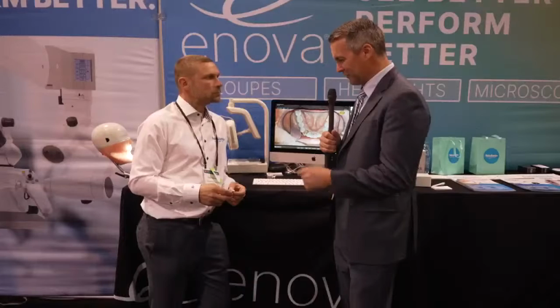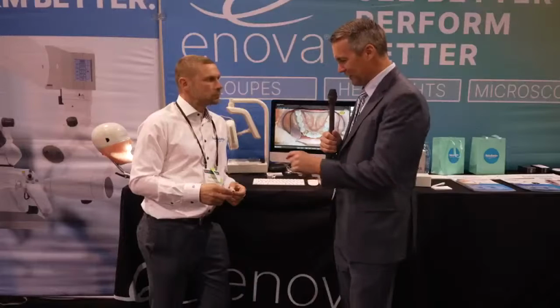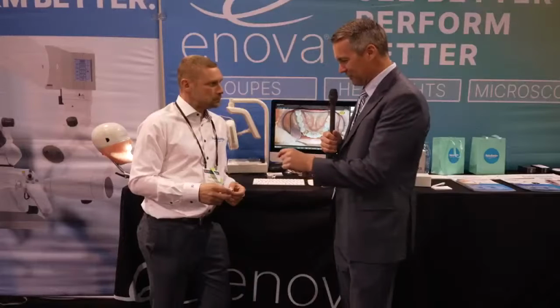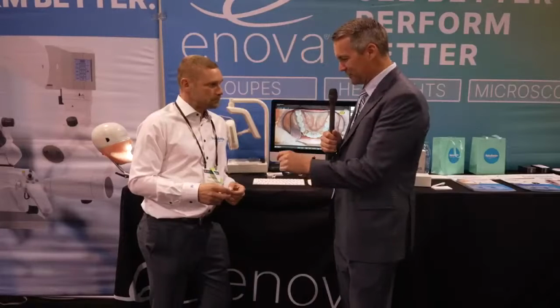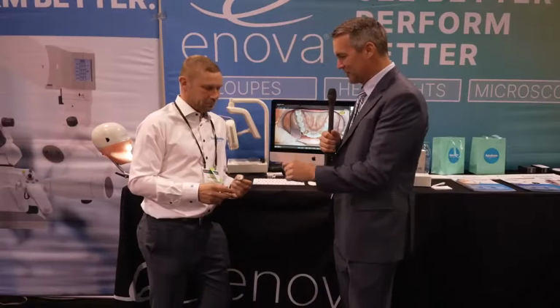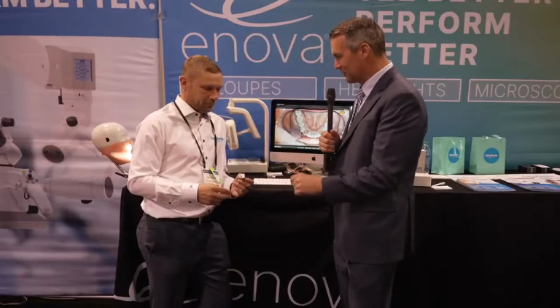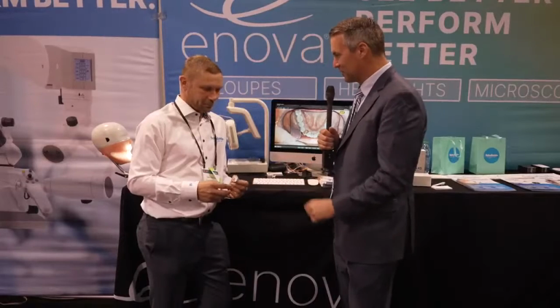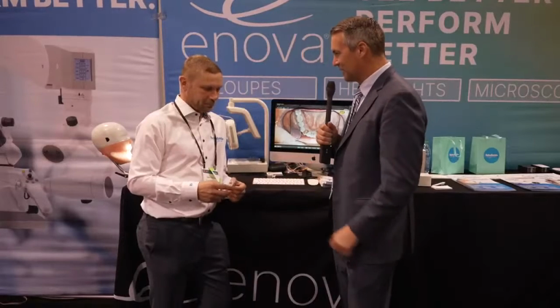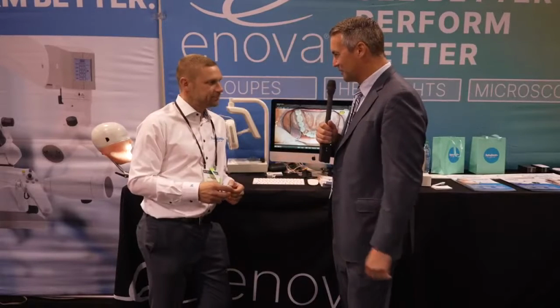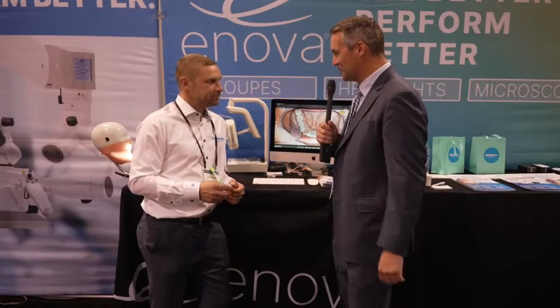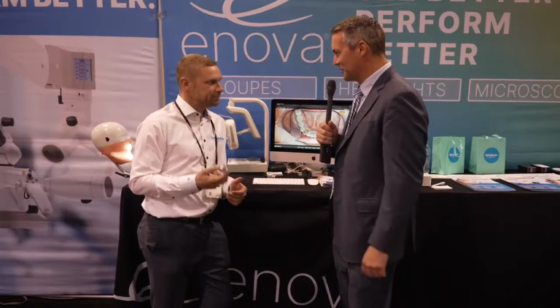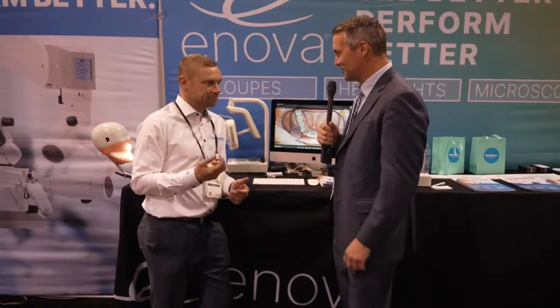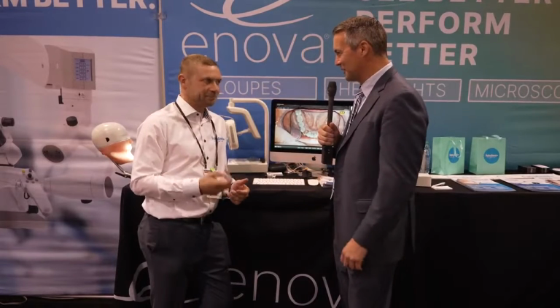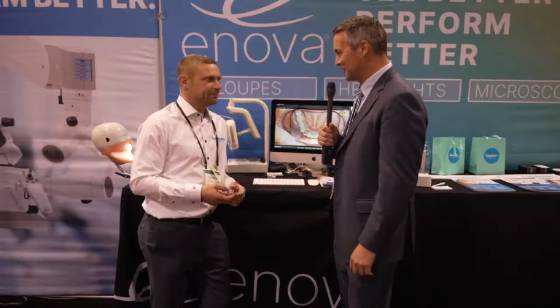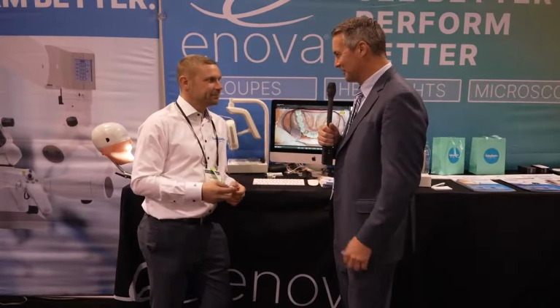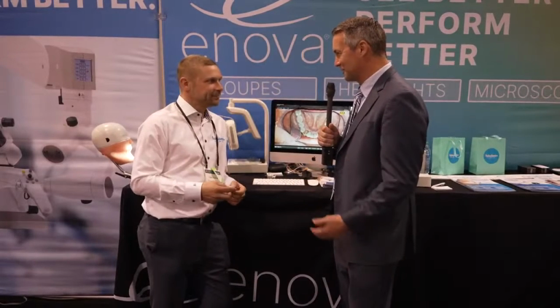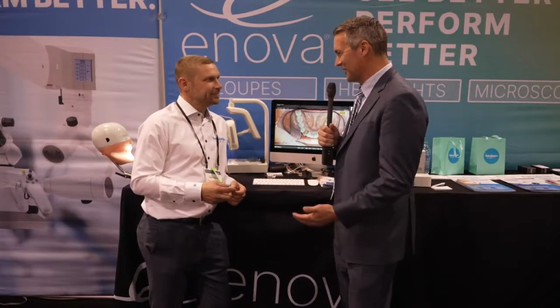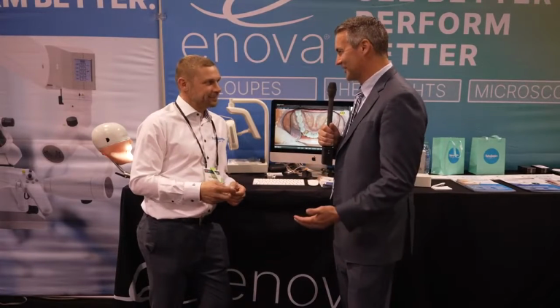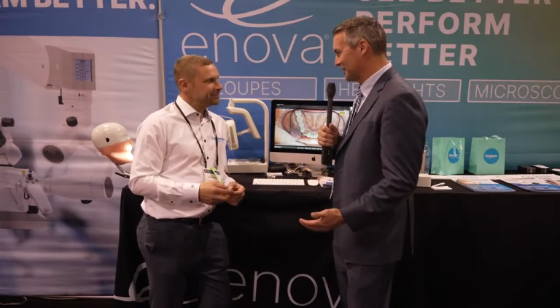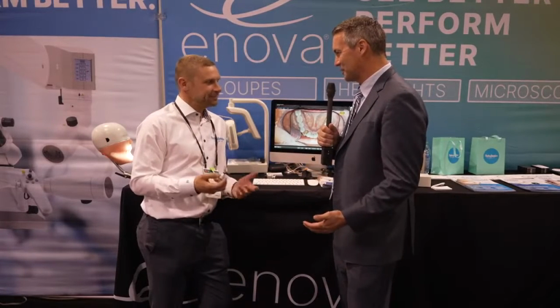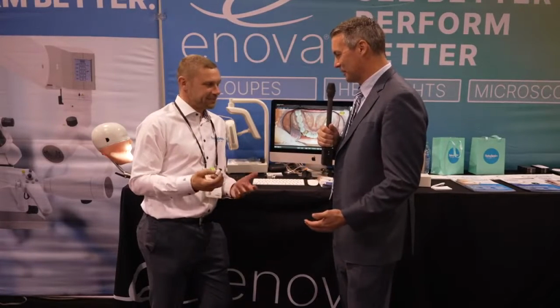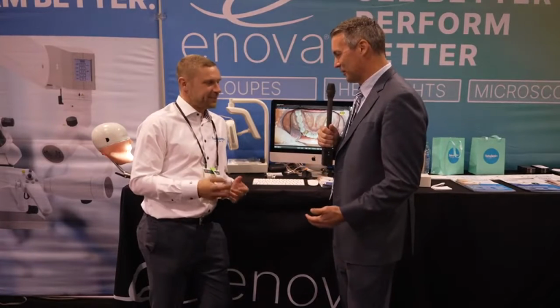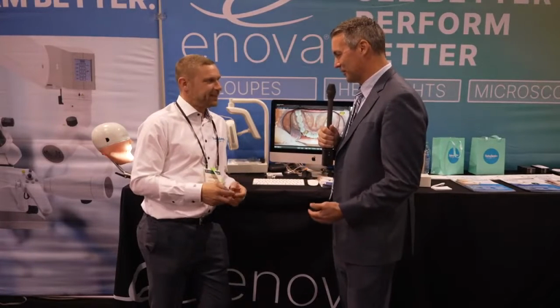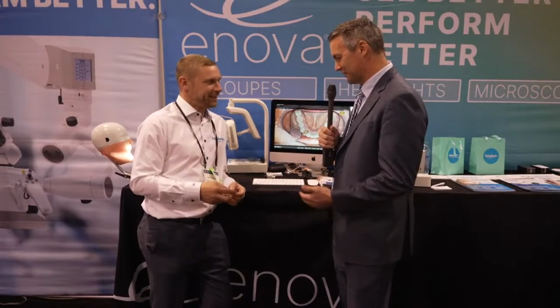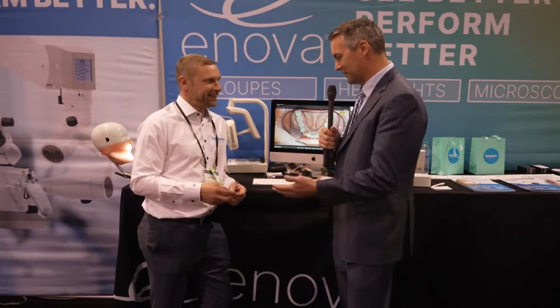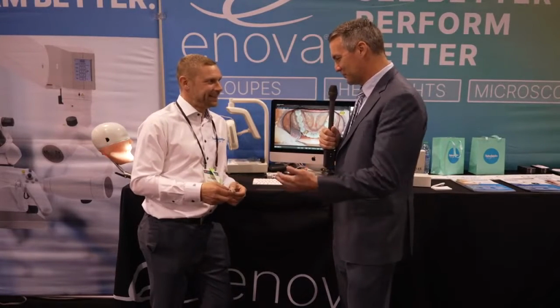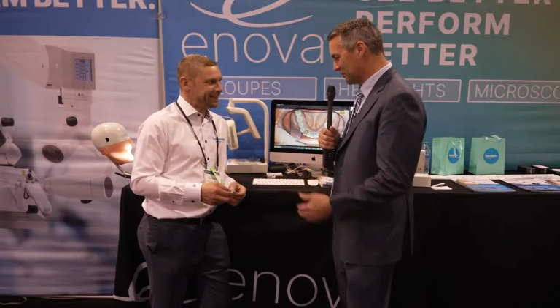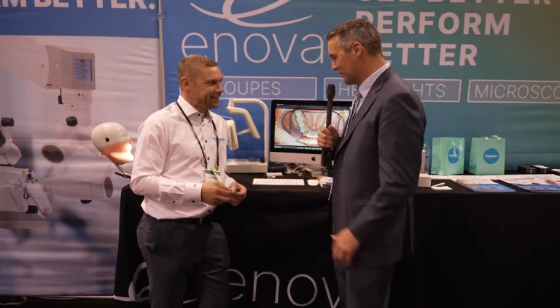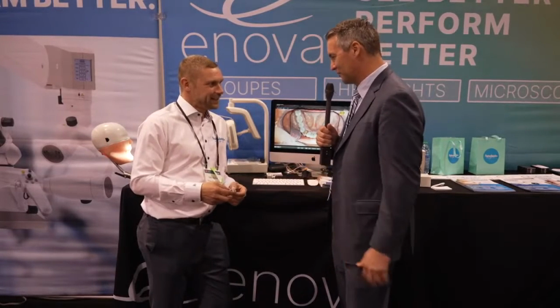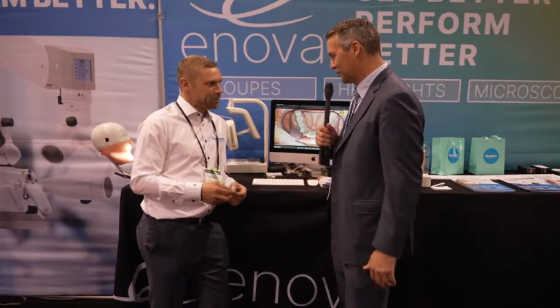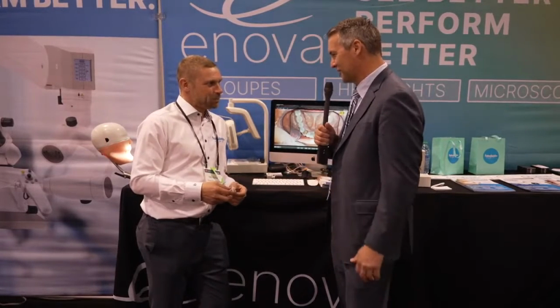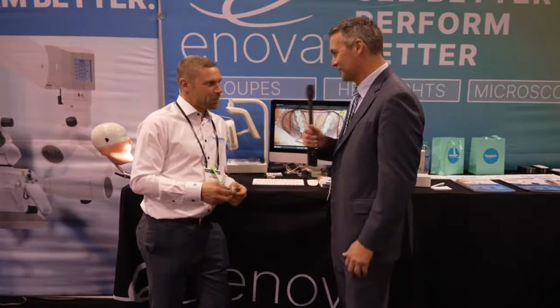Every time I see you, you've got a new innovation. I love talking and hearing about your products. Tell us what's going on with FutureDent.